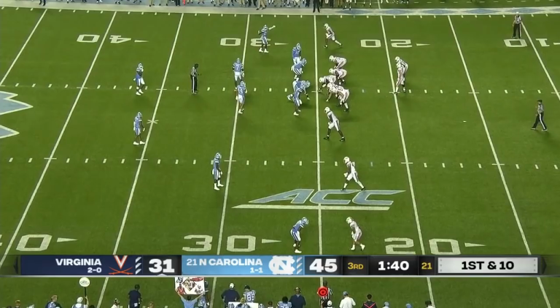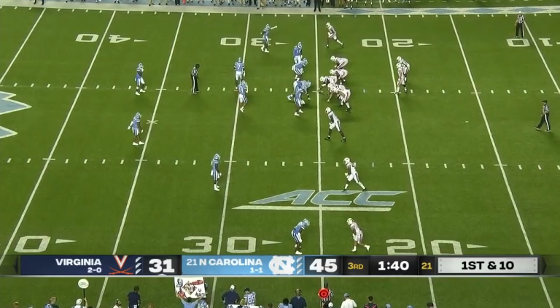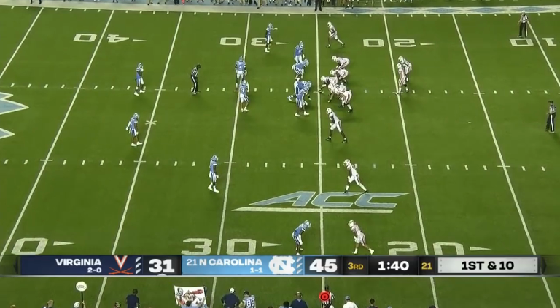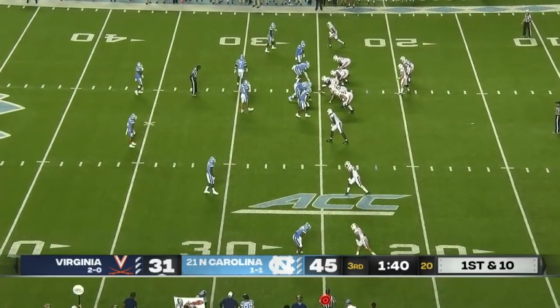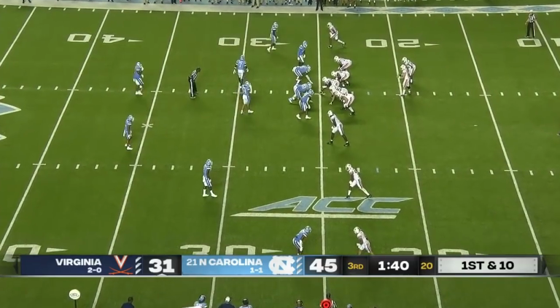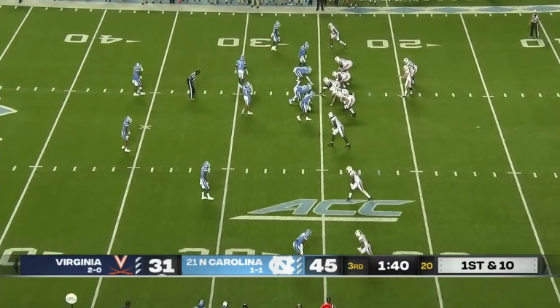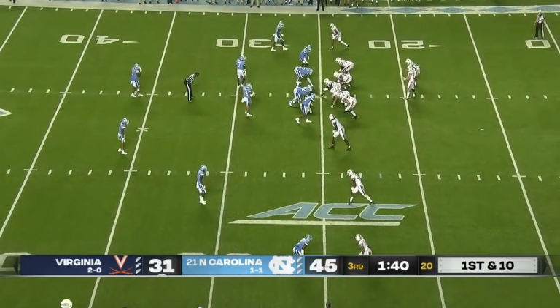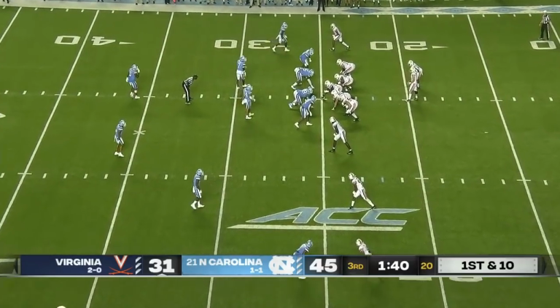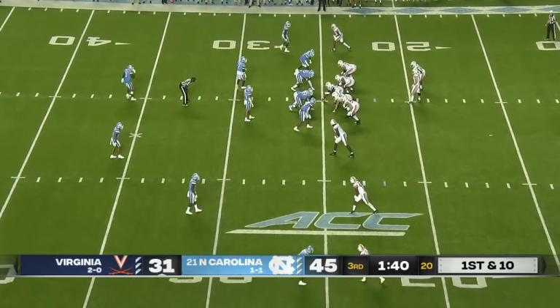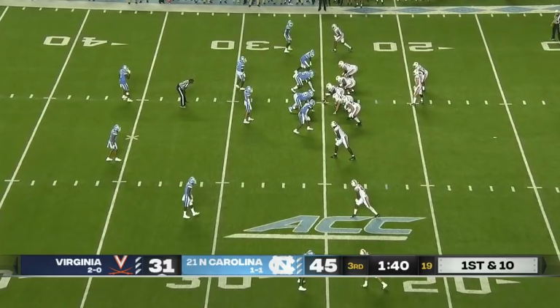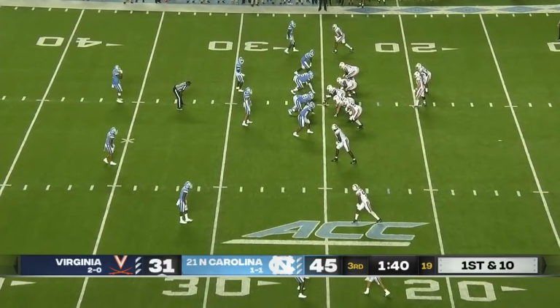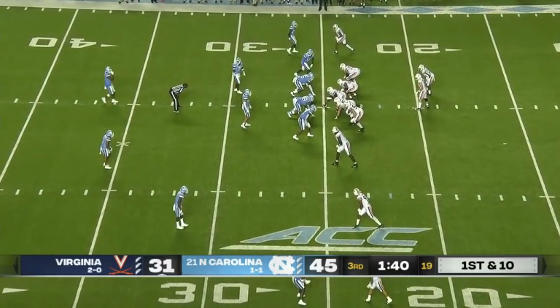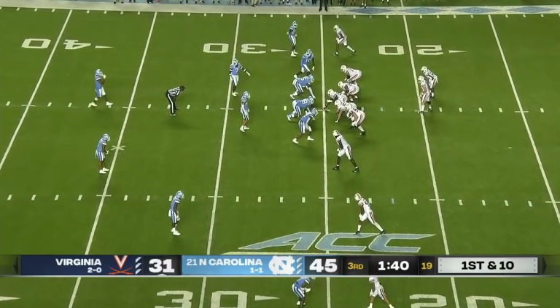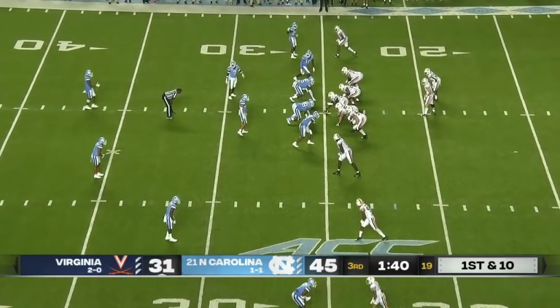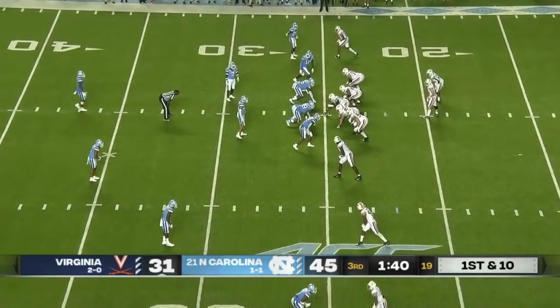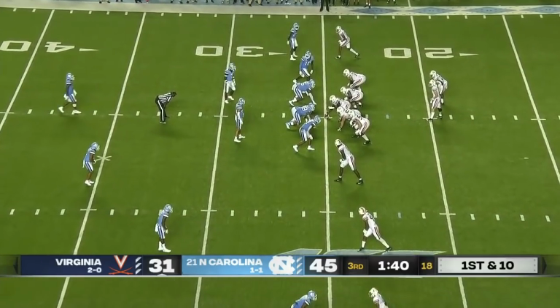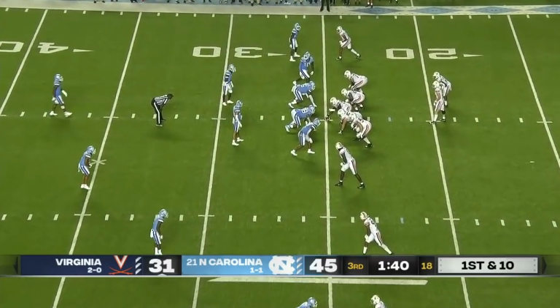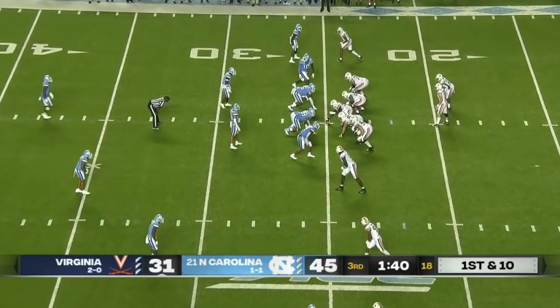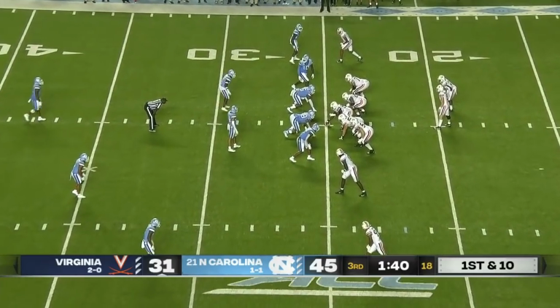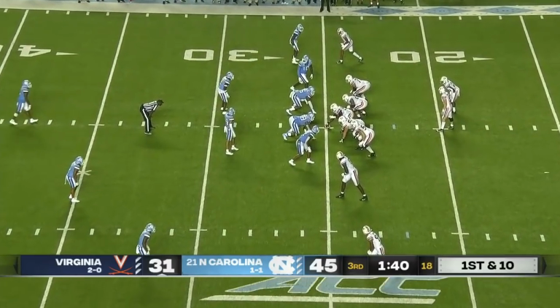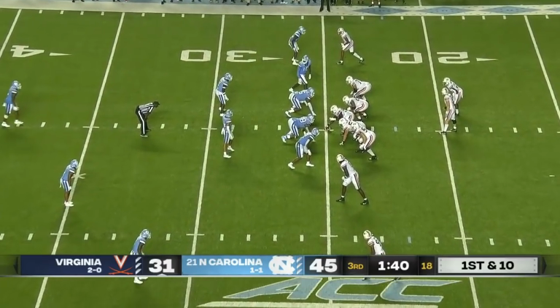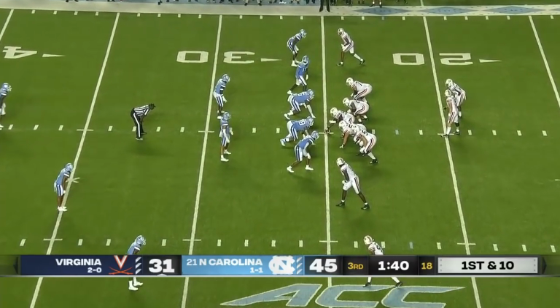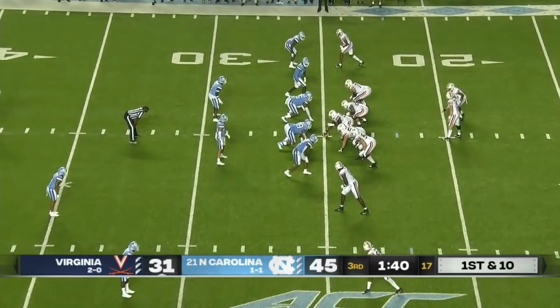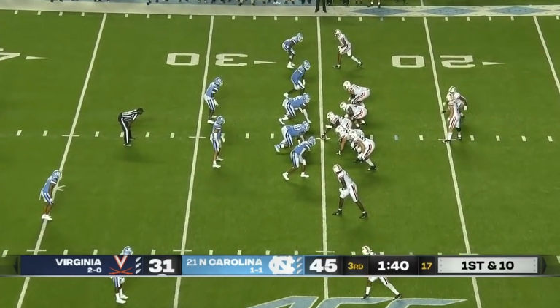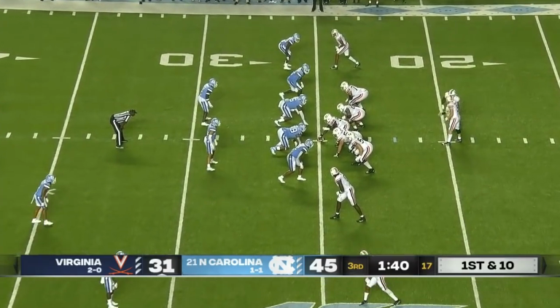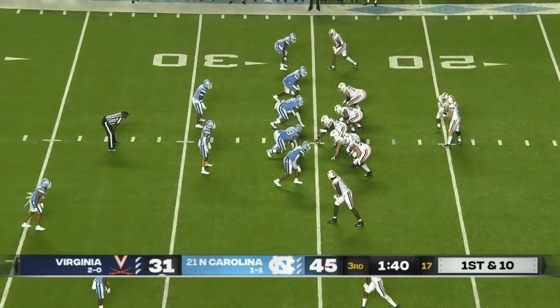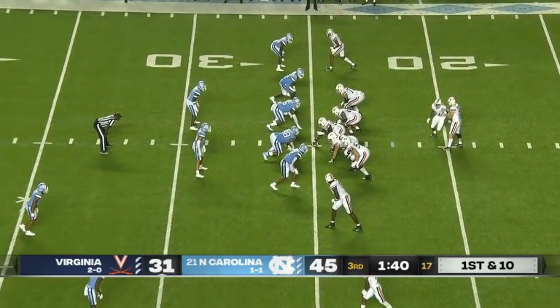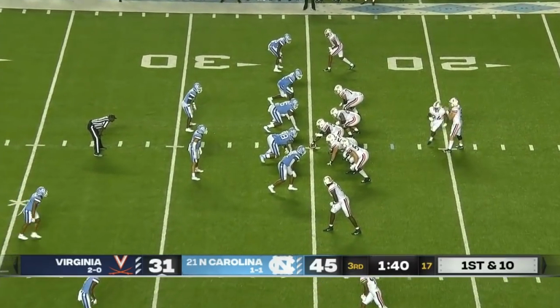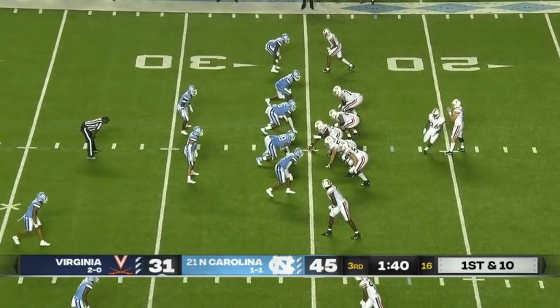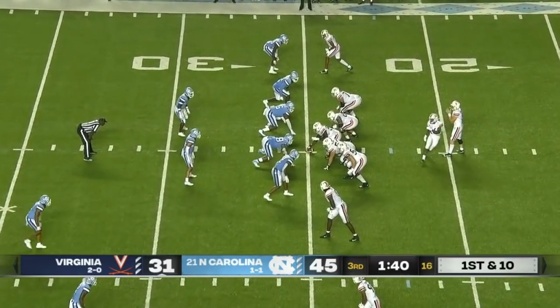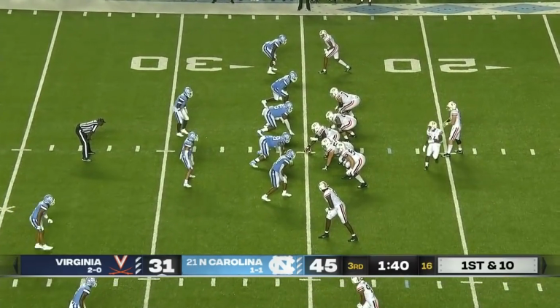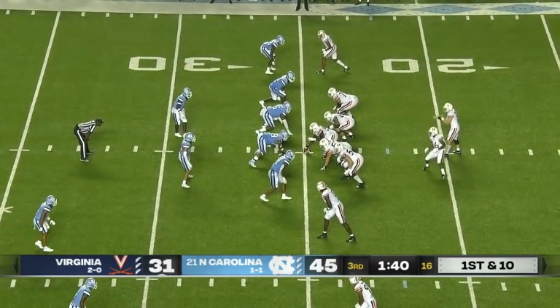We are now at 999 combined total yards in this game. Just incredible.